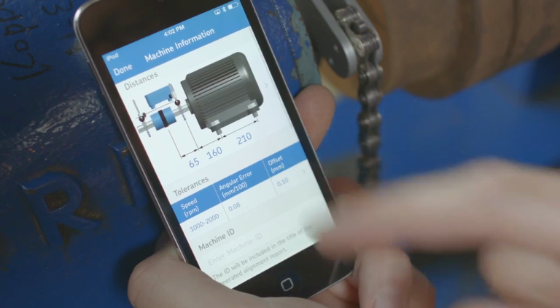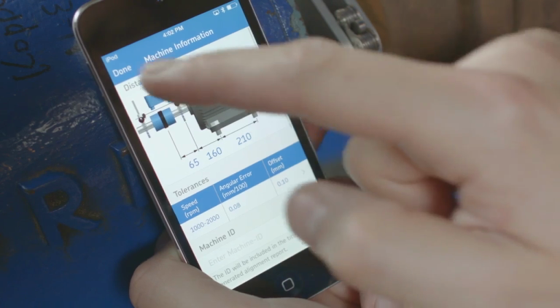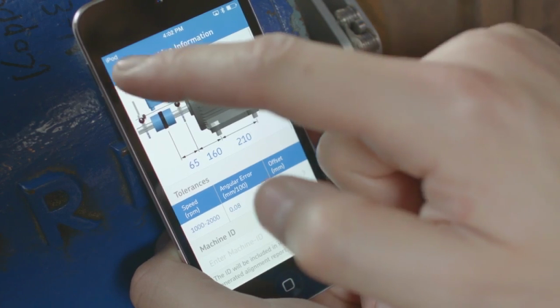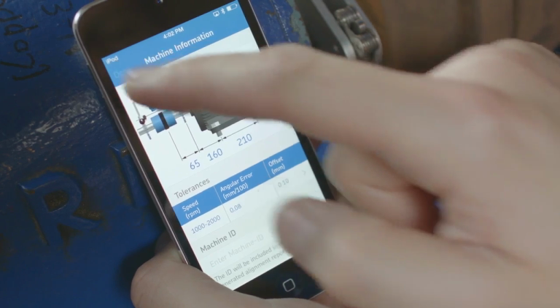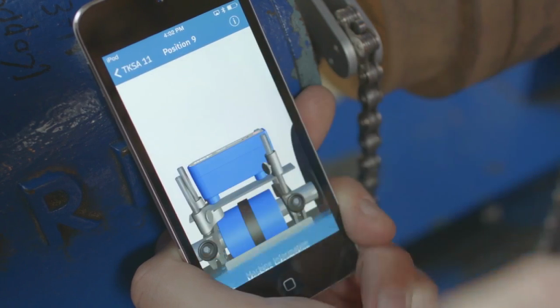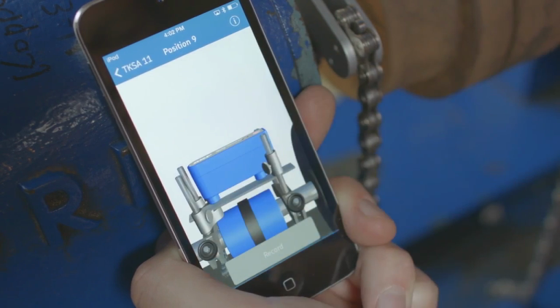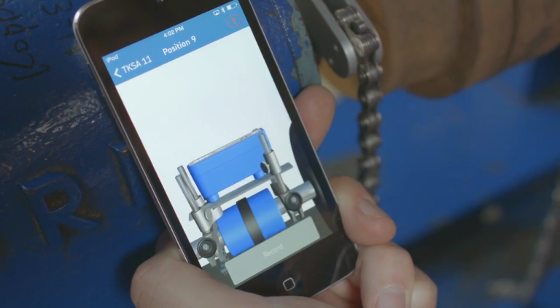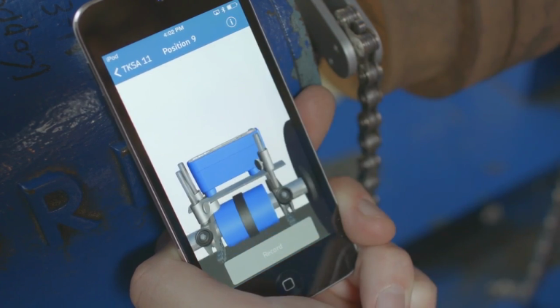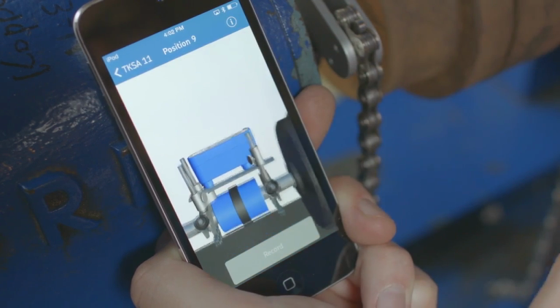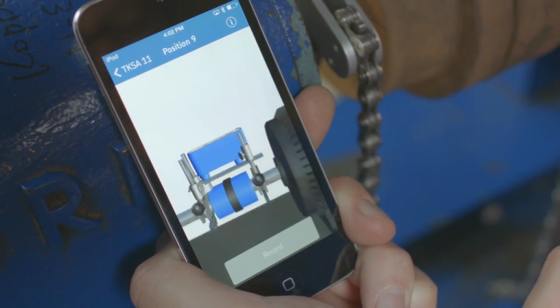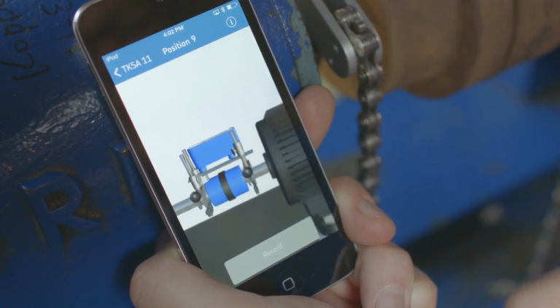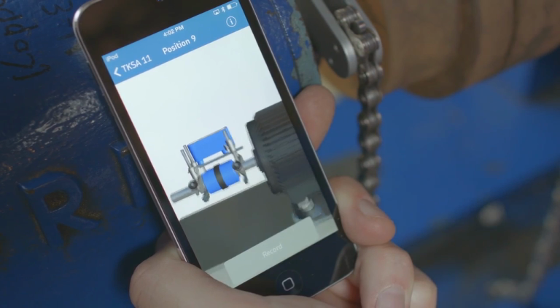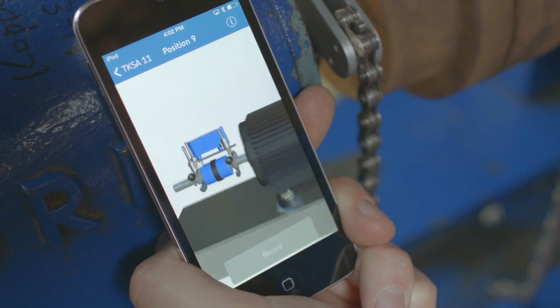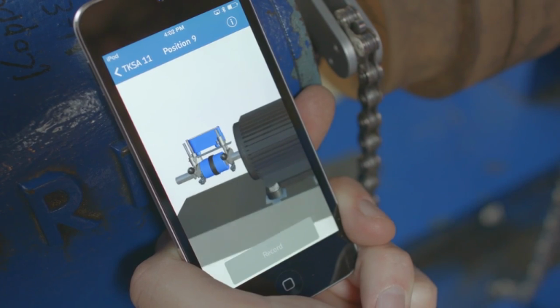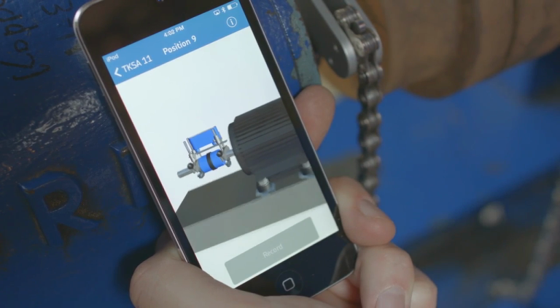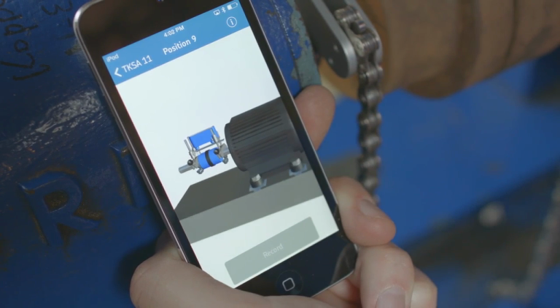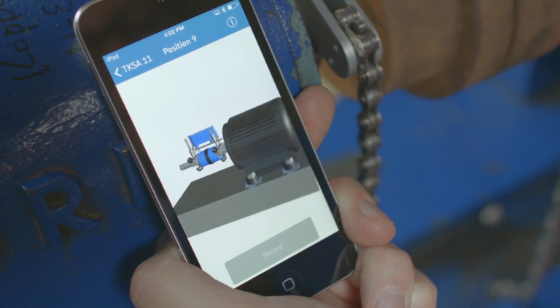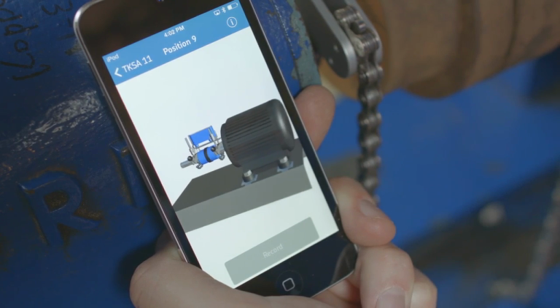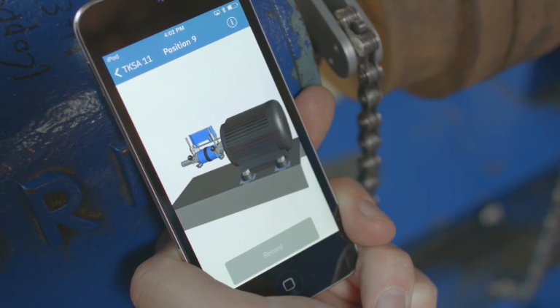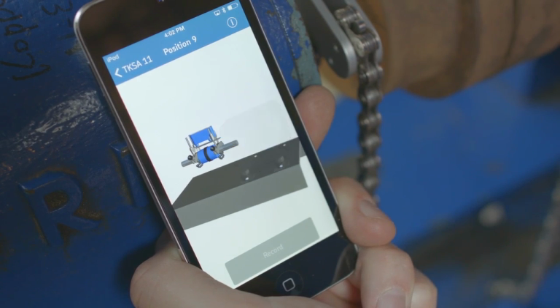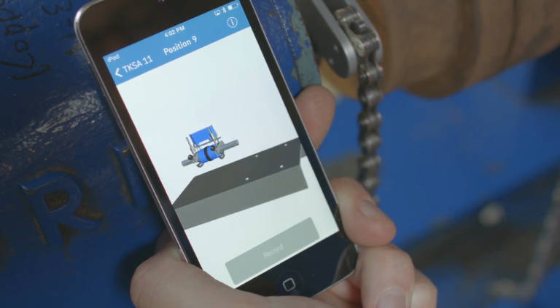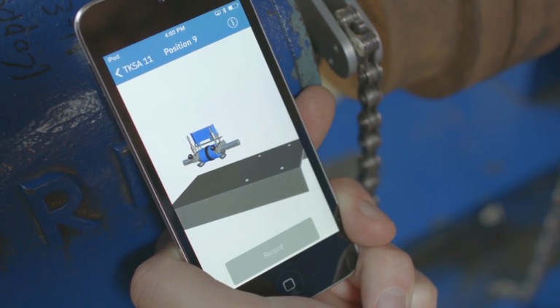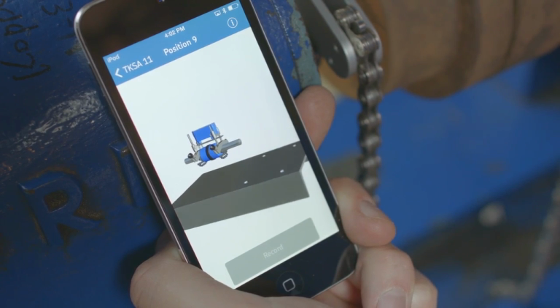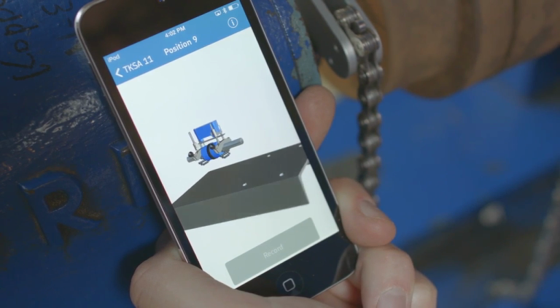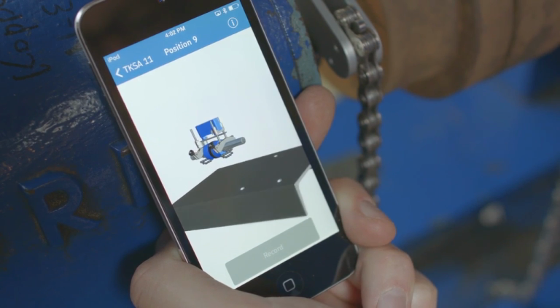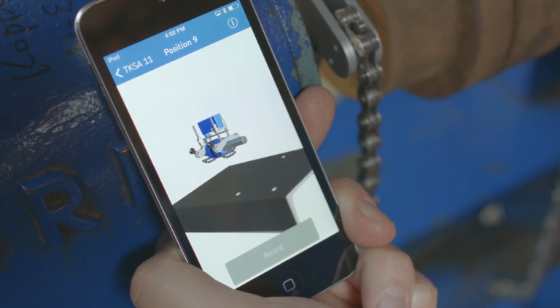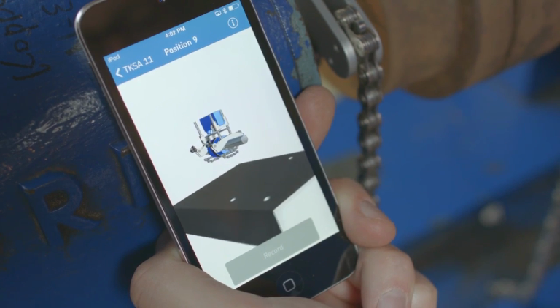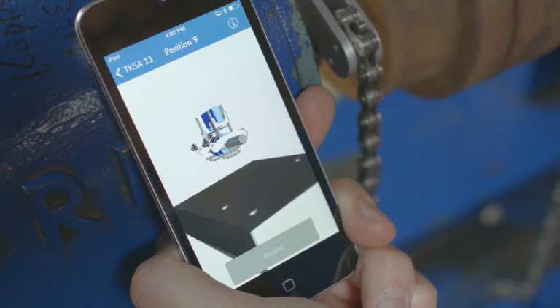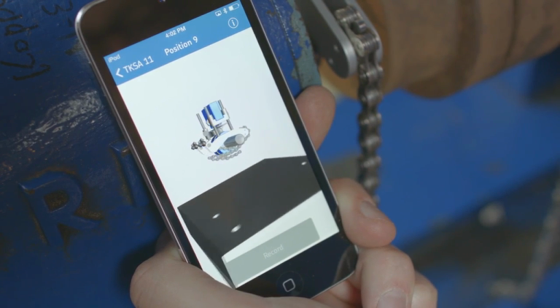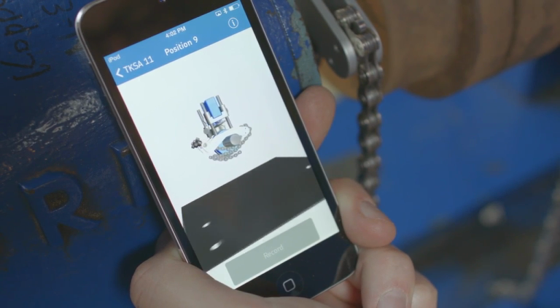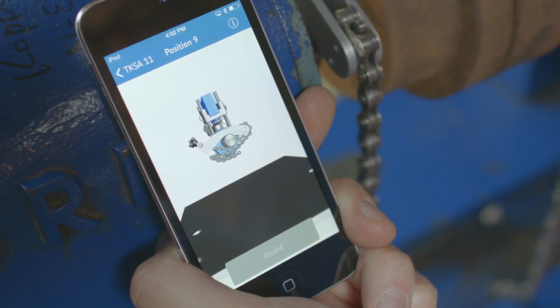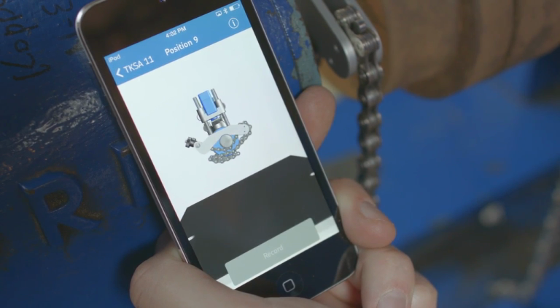After entering the machine information, the app guides you intuitively through the measurement using 3D animations and live view.